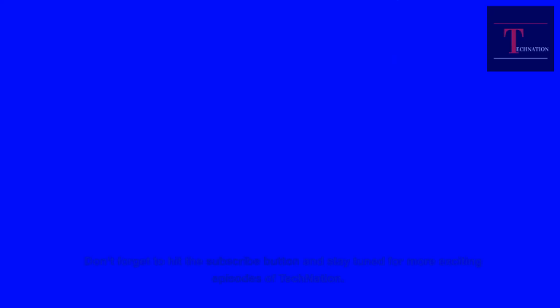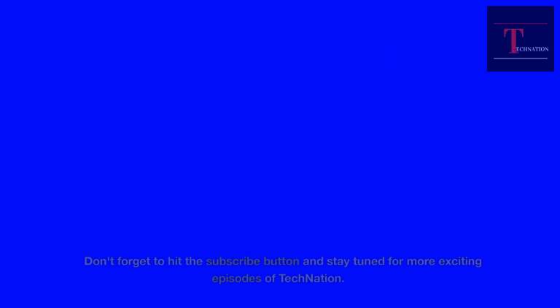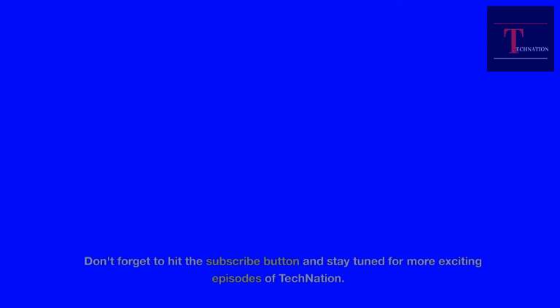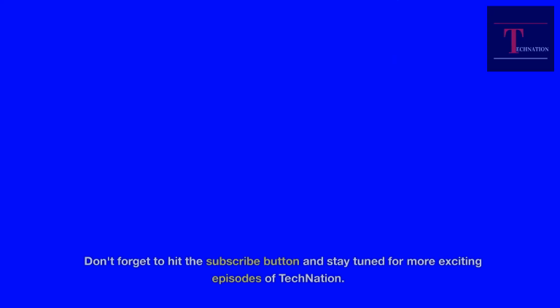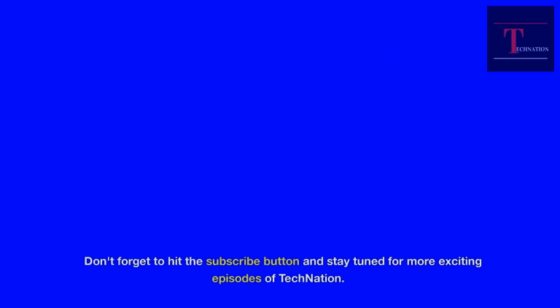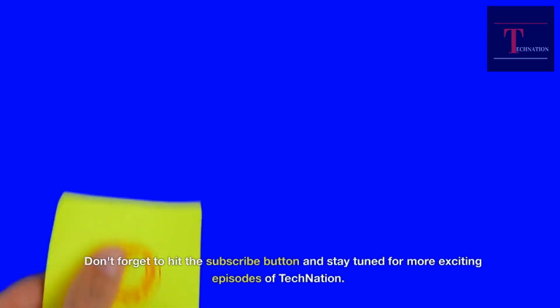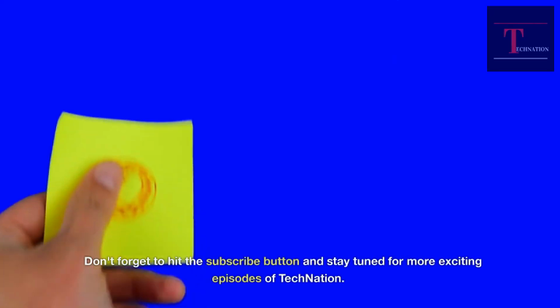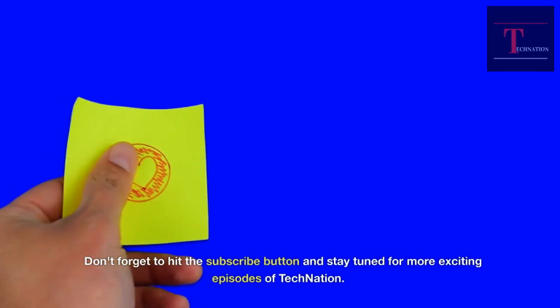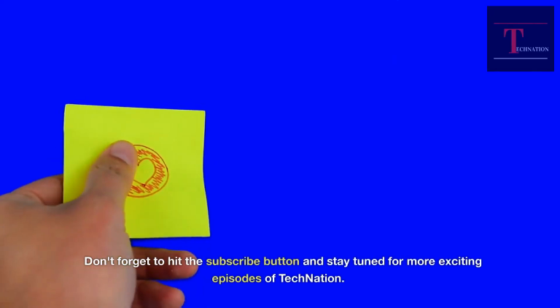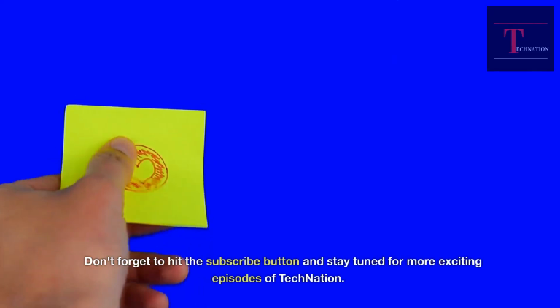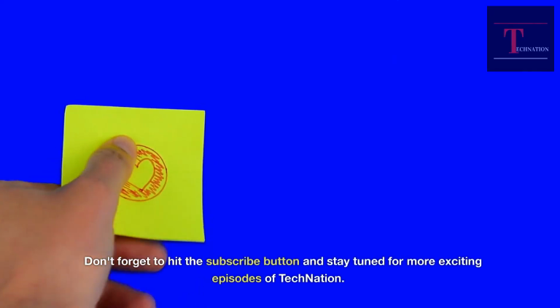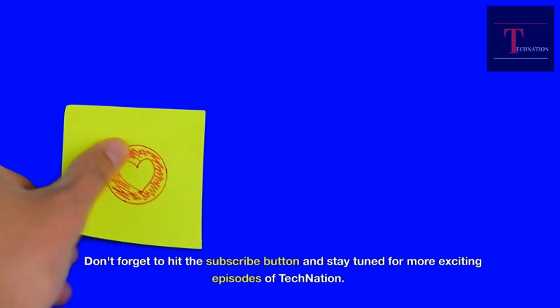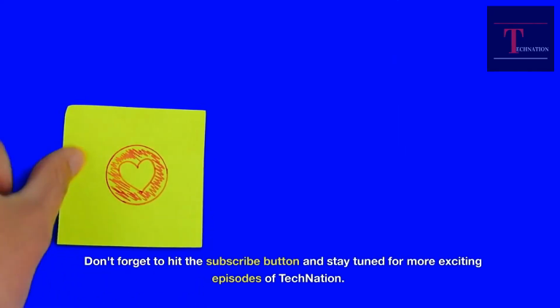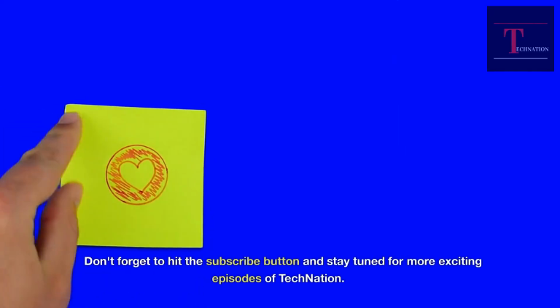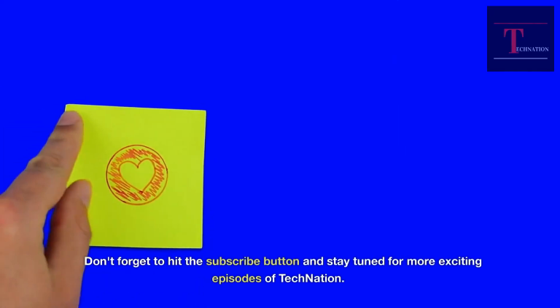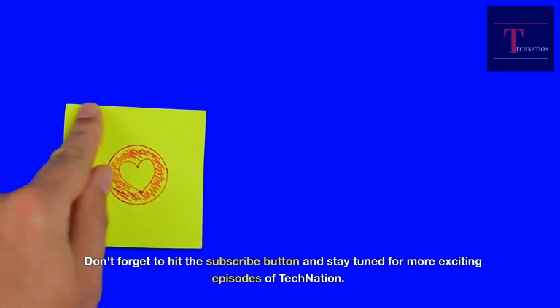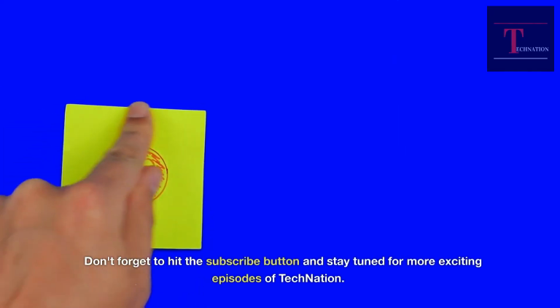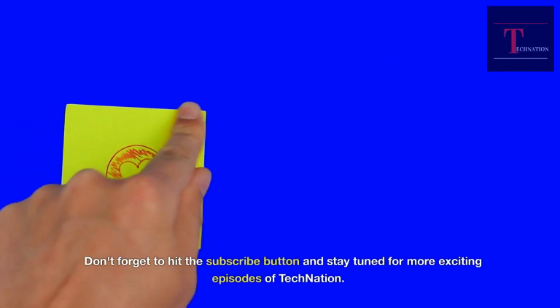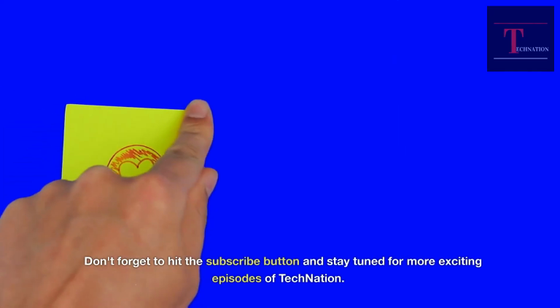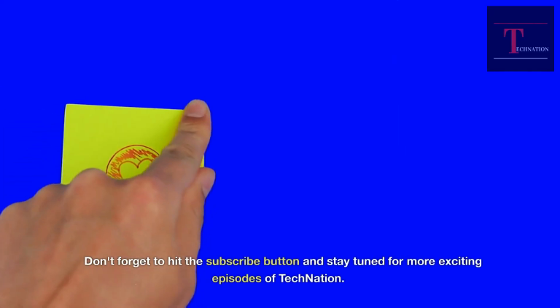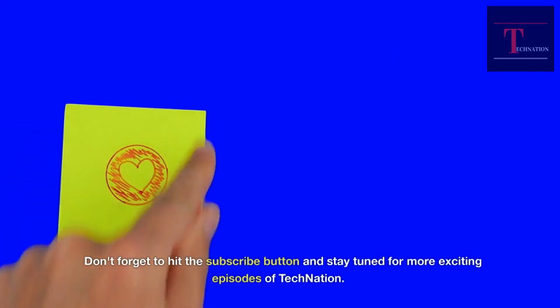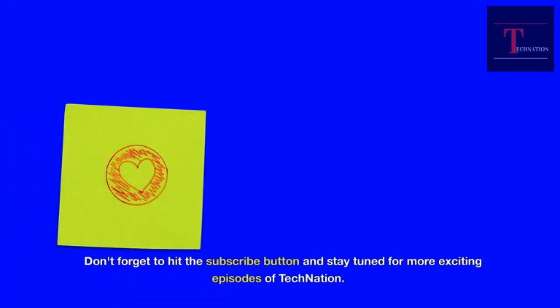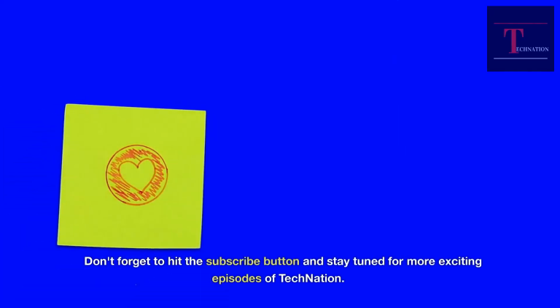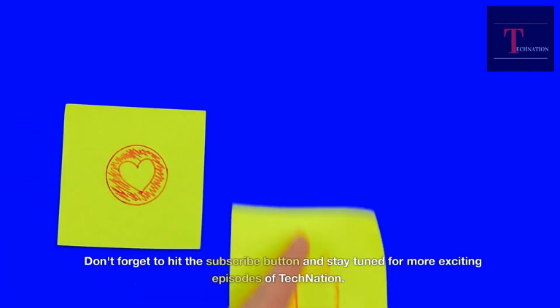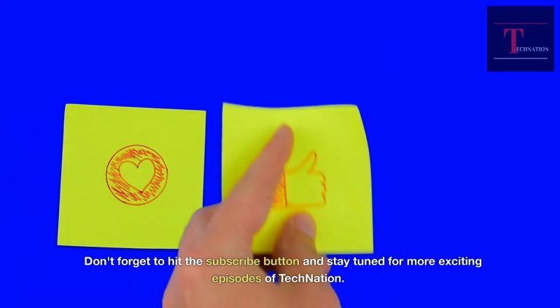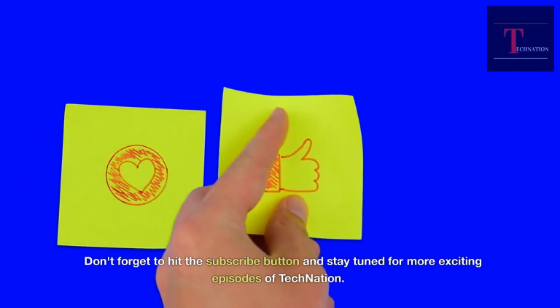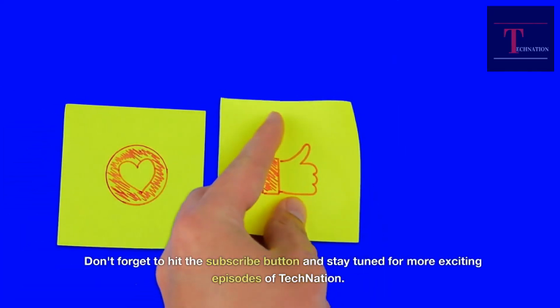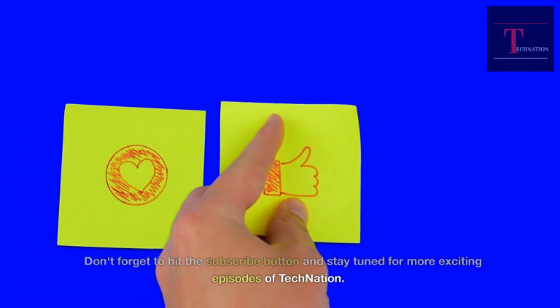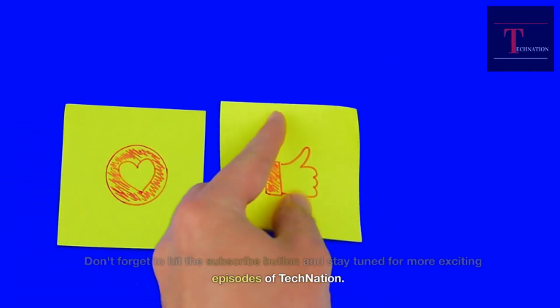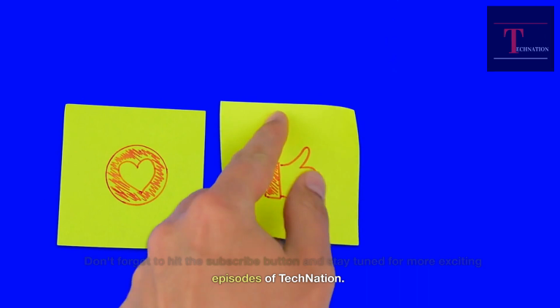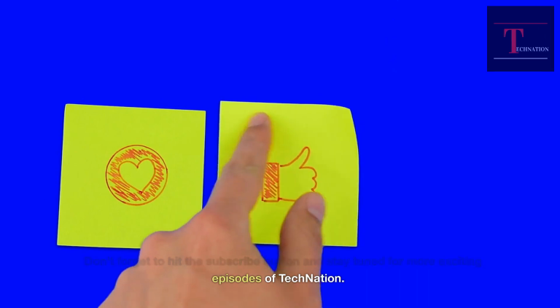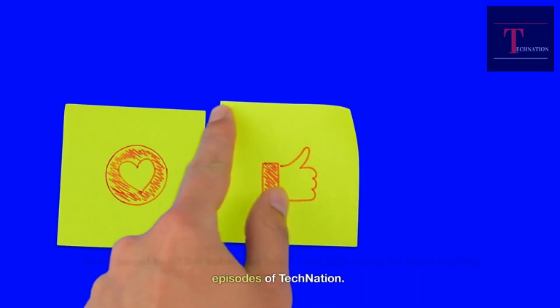Don't forget to hit the subscribe button and stay tuned for more exciting episodes of Tech Nation.